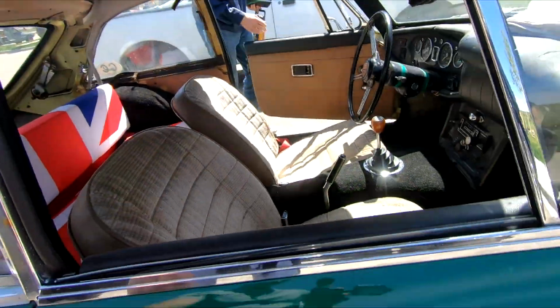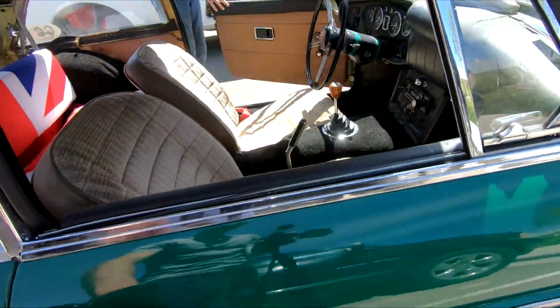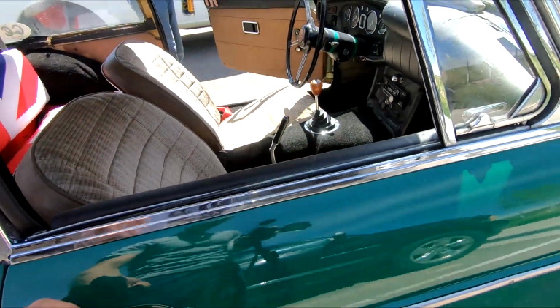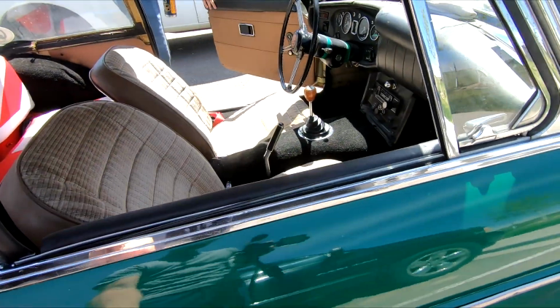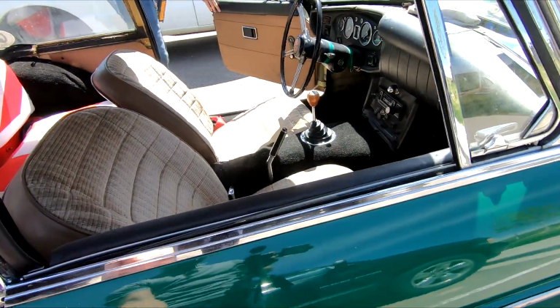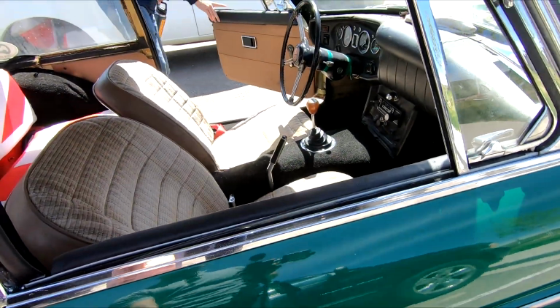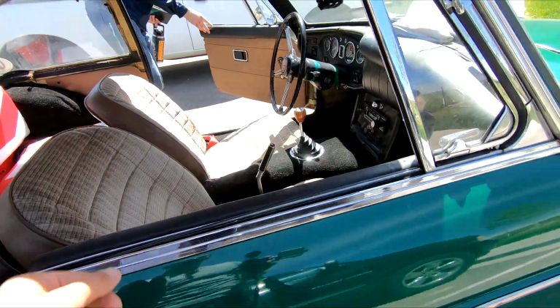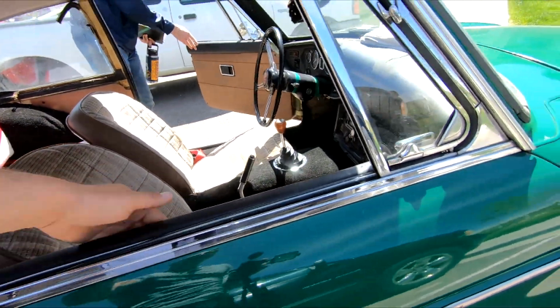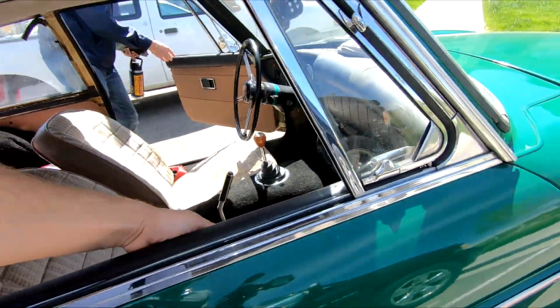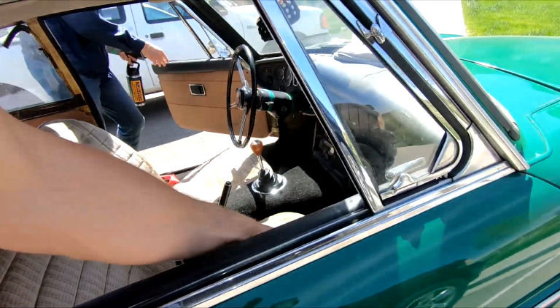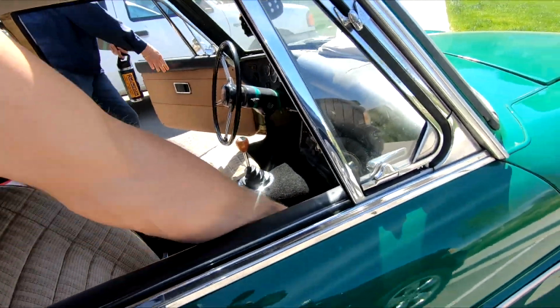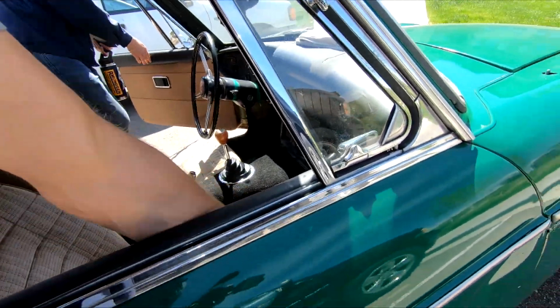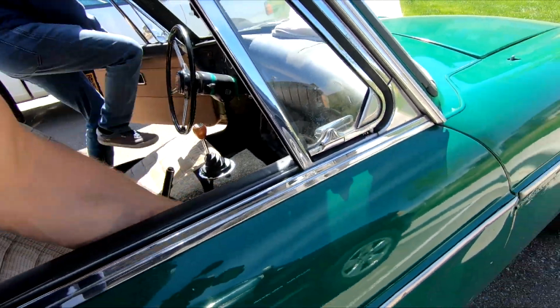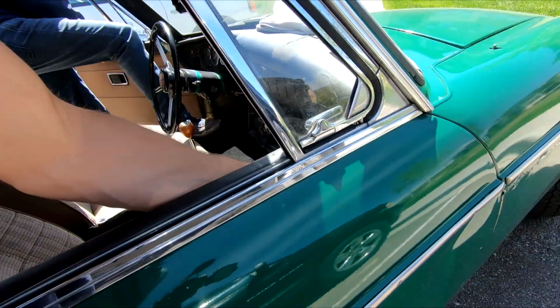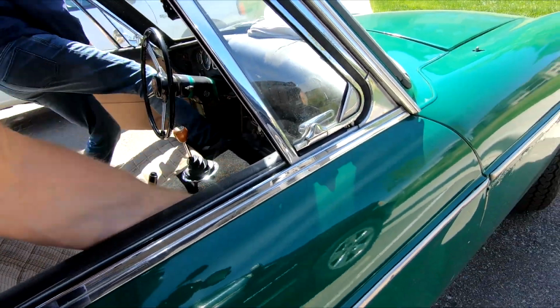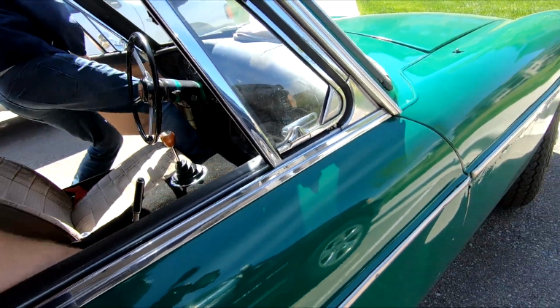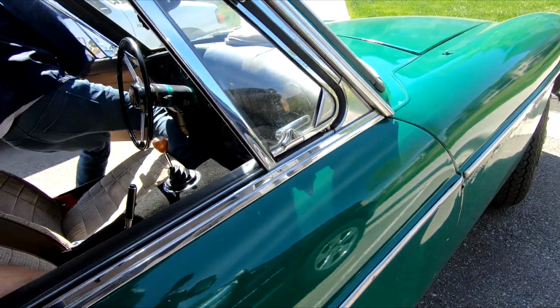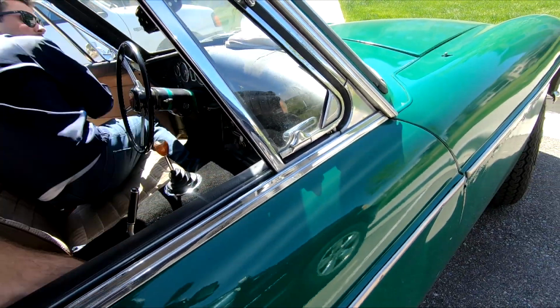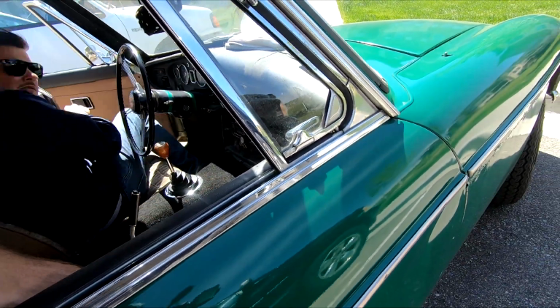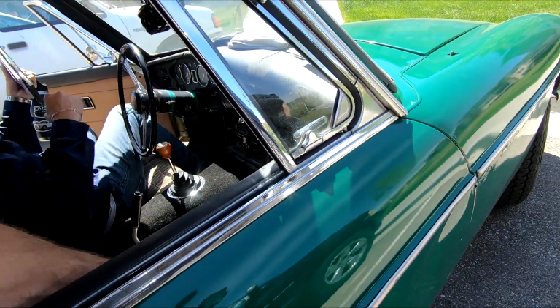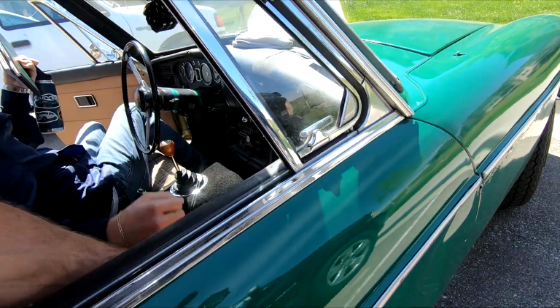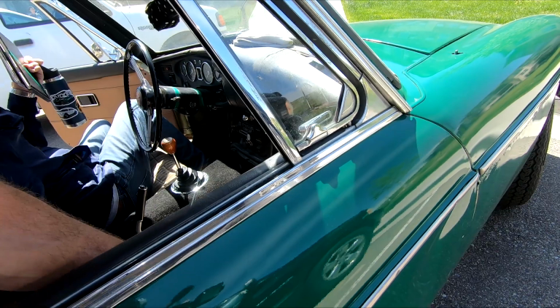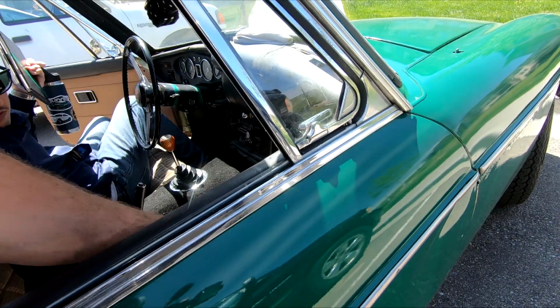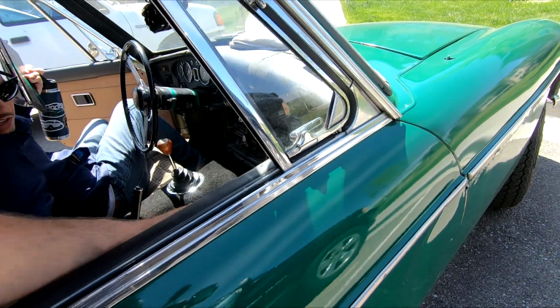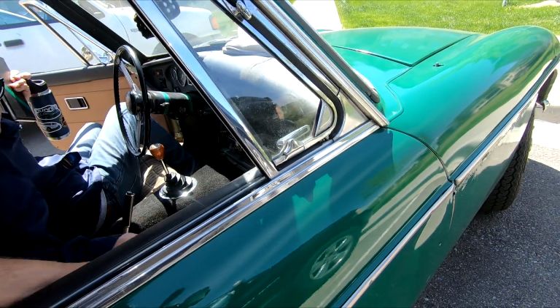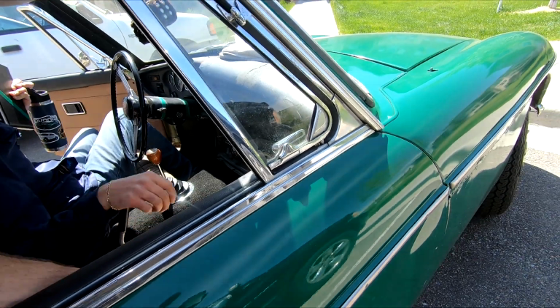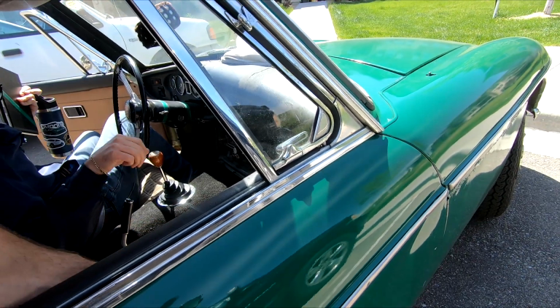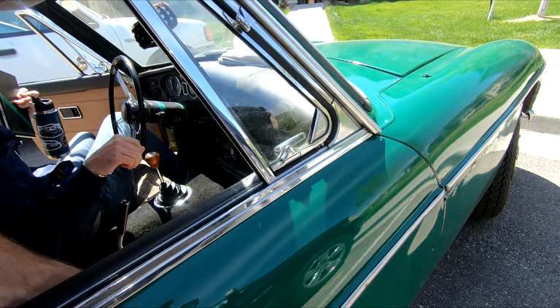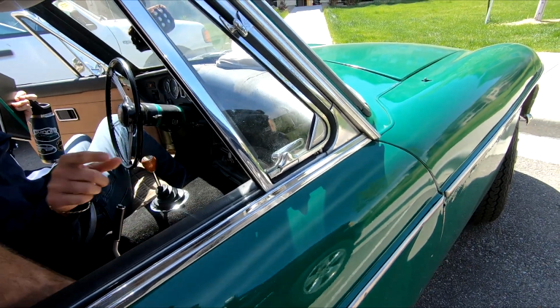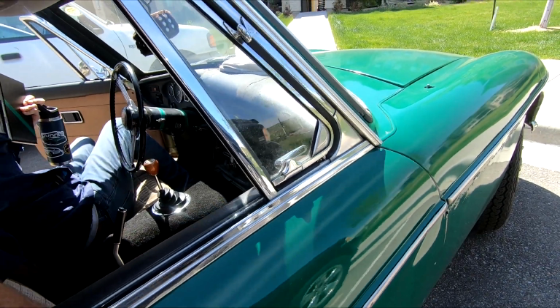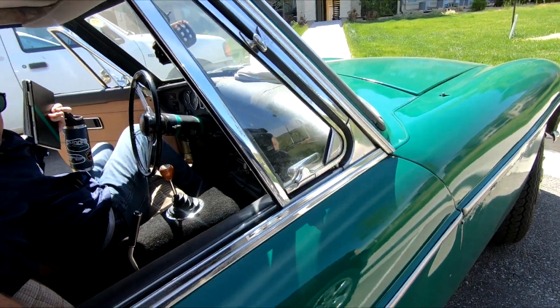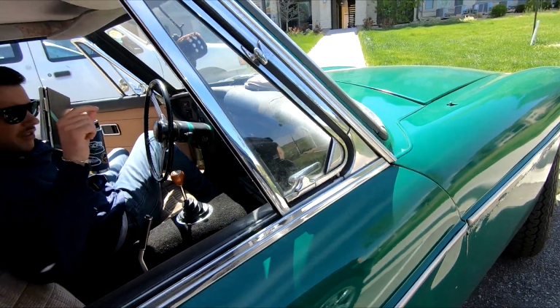You'll have to reach in there and unlock it. Push it forward. Yeah, there you go. And then you can pull it back.